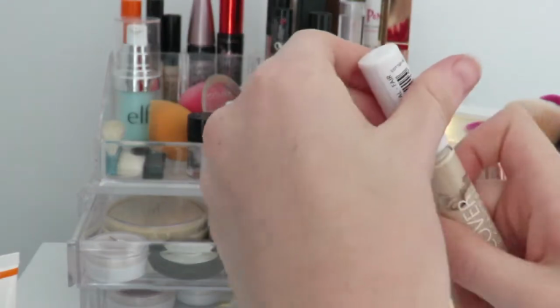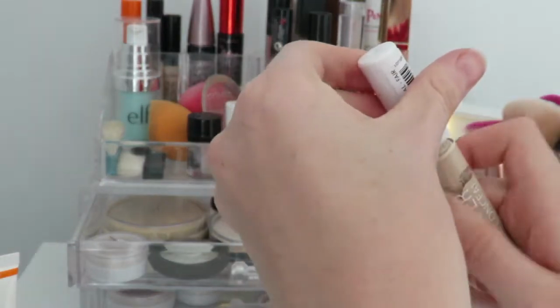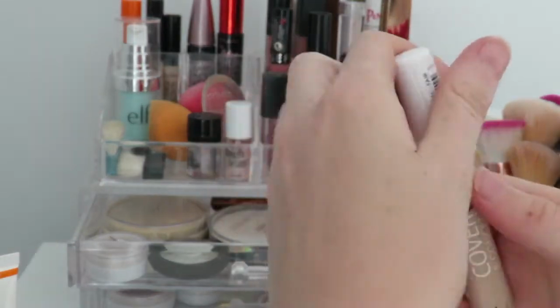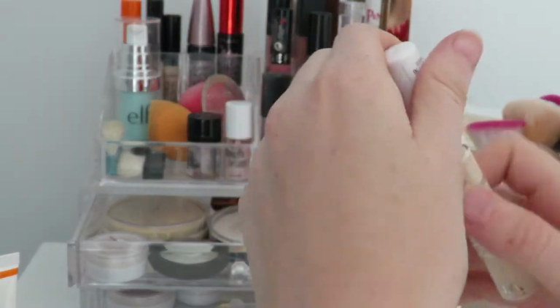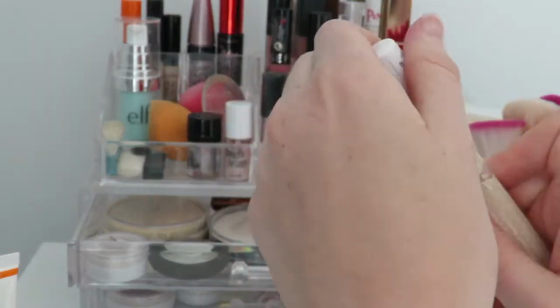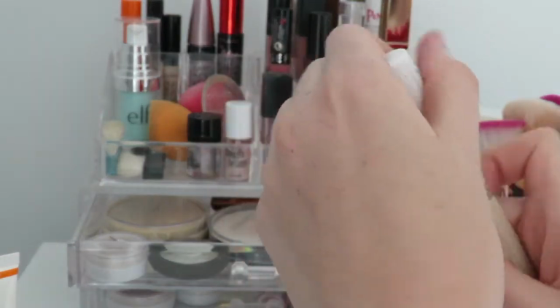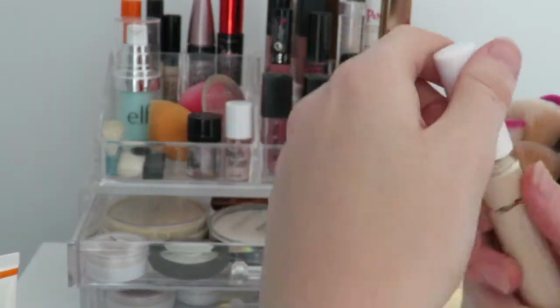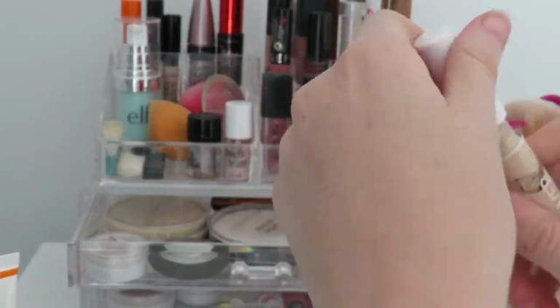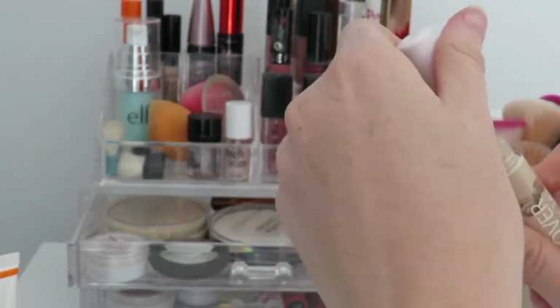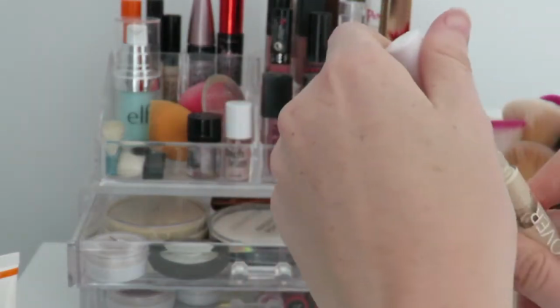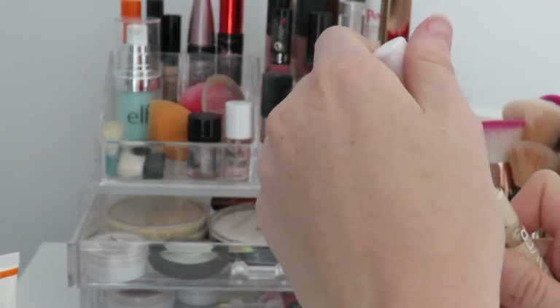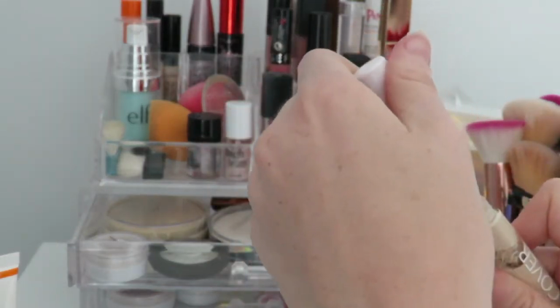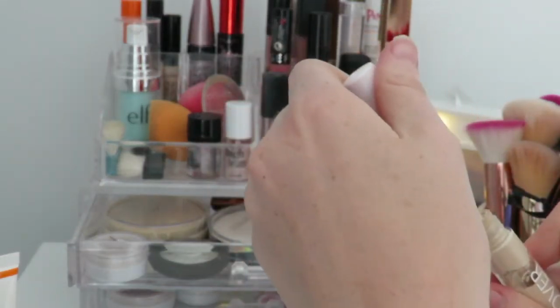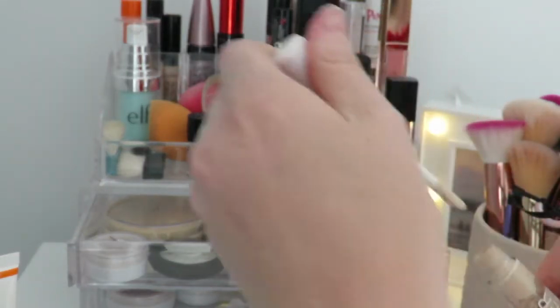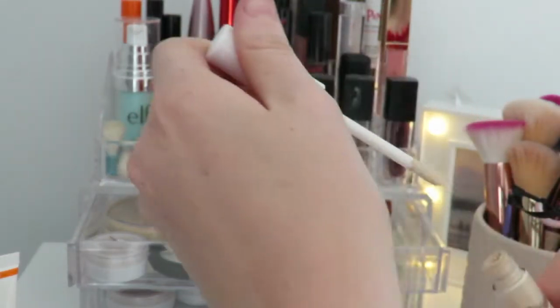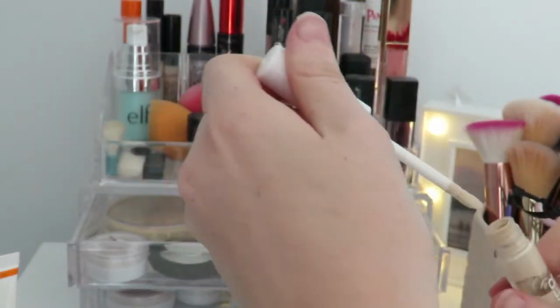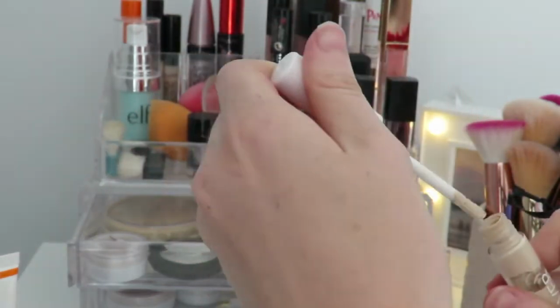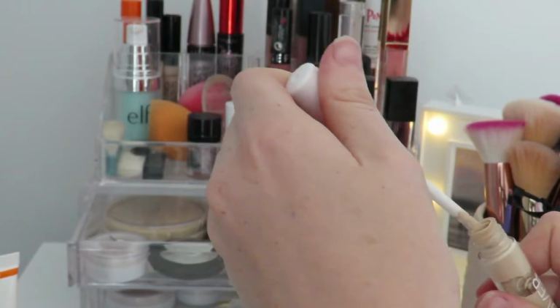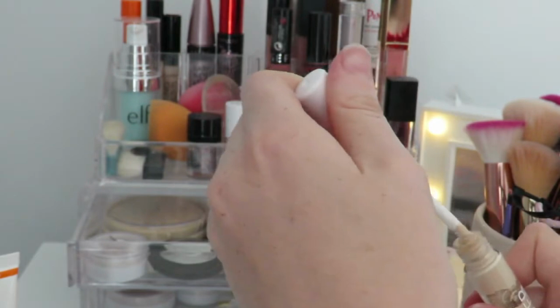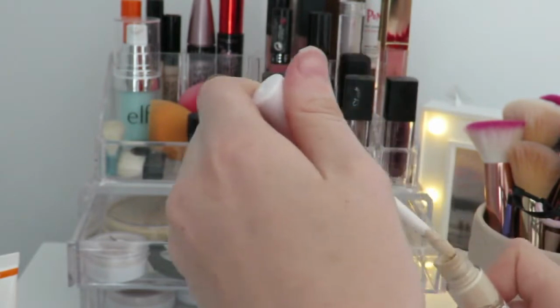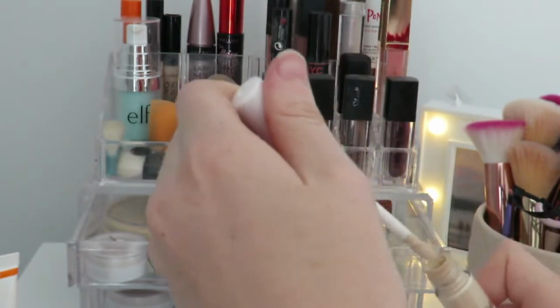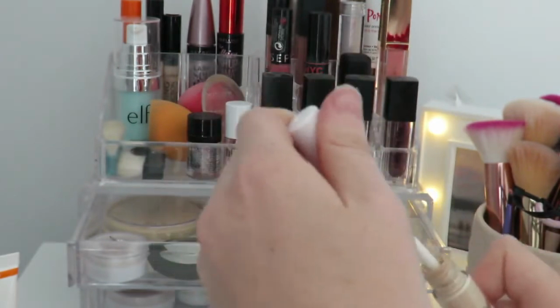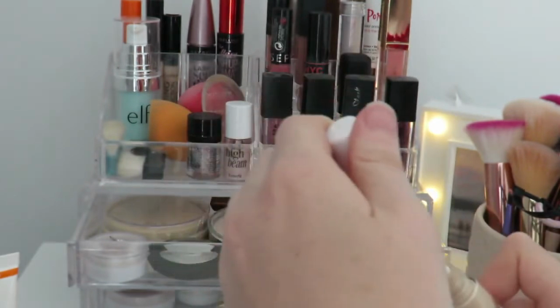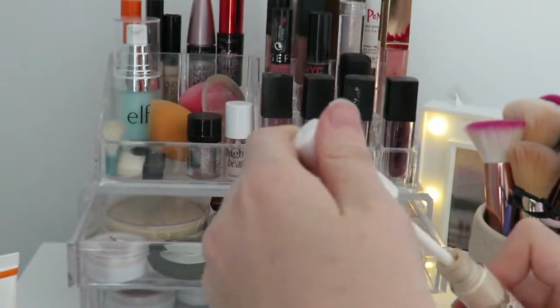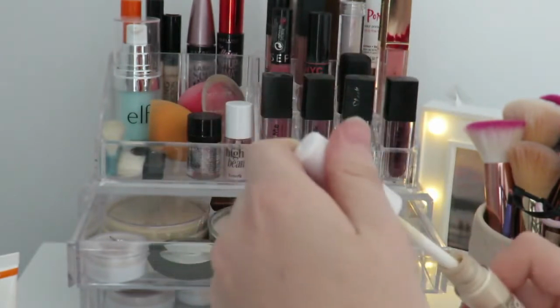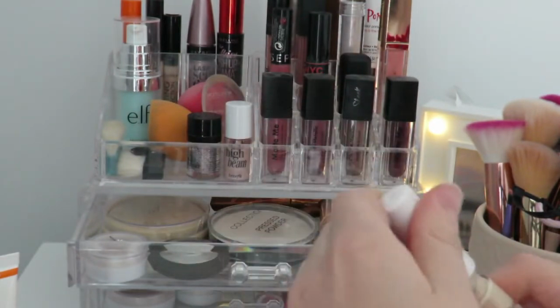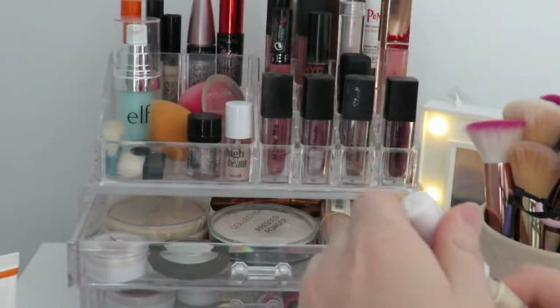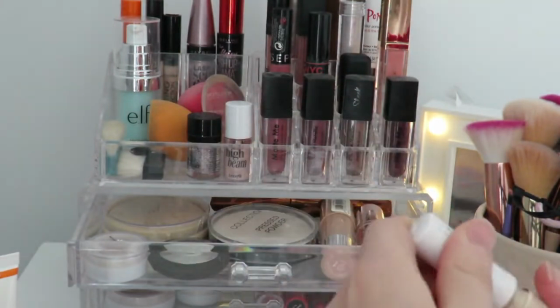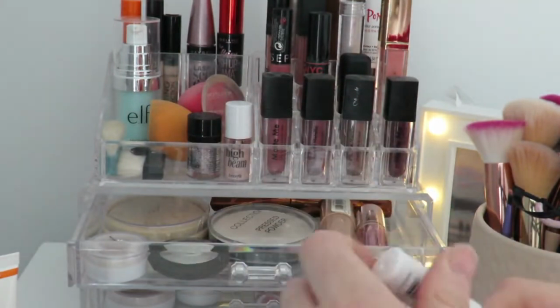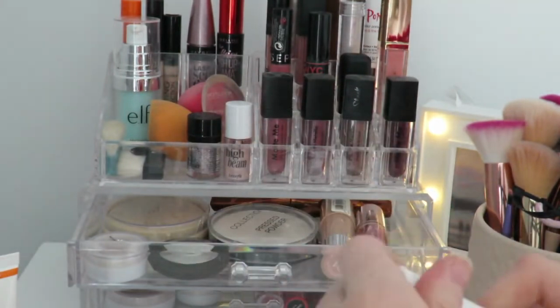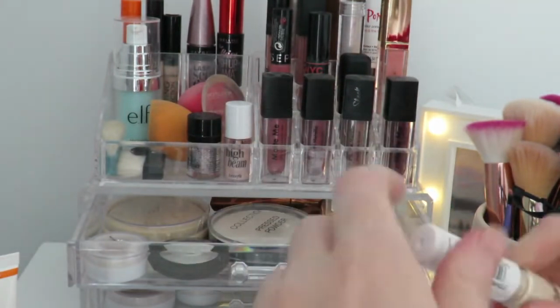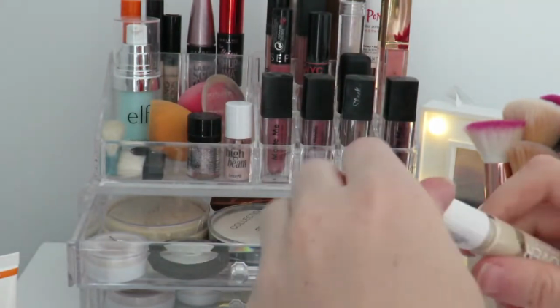Last in this top drawer I have an MUA concealer — I don't really like it but I keep it just in case. It's really hard to work with and not the best thing in the world.